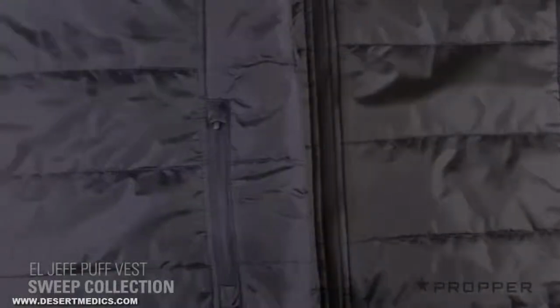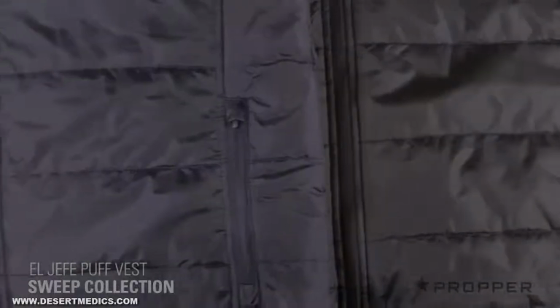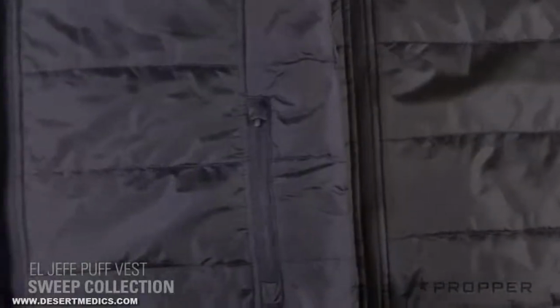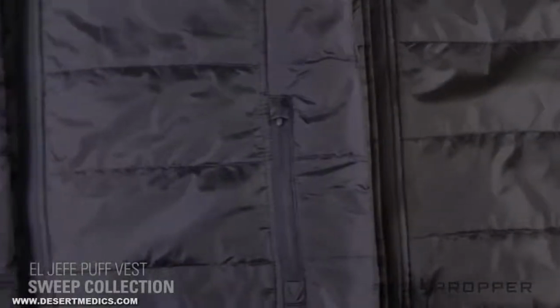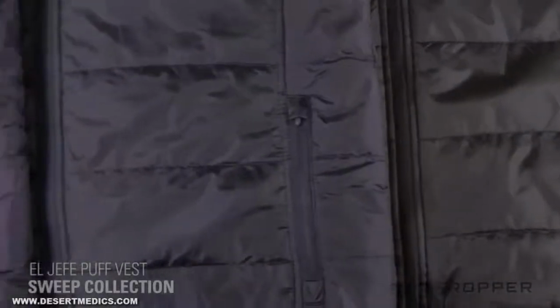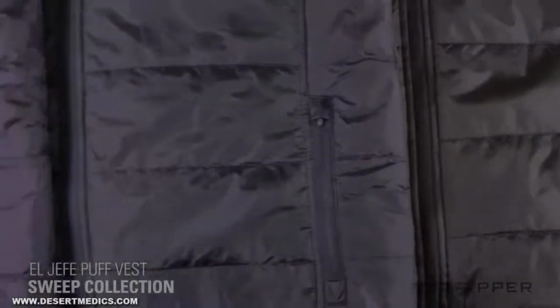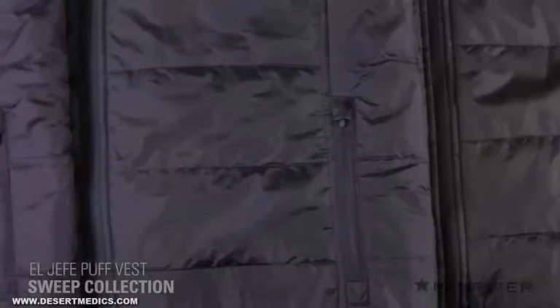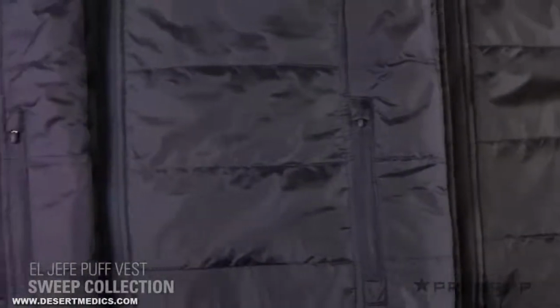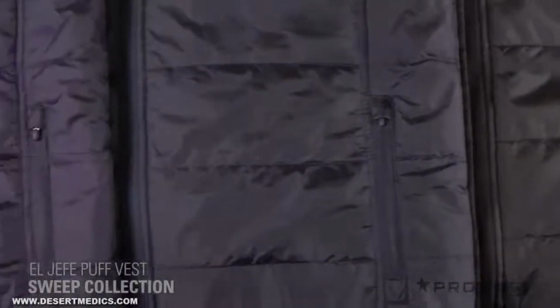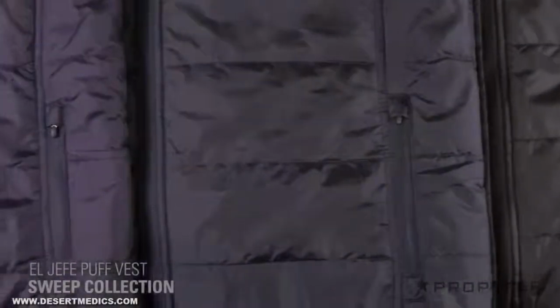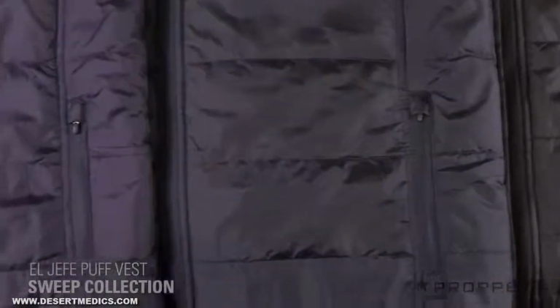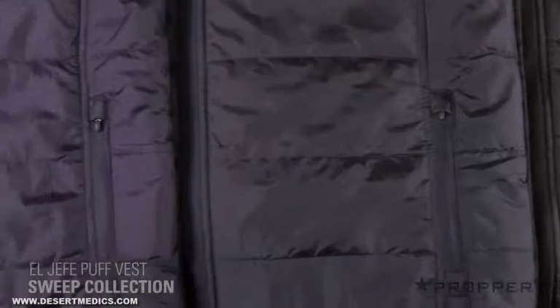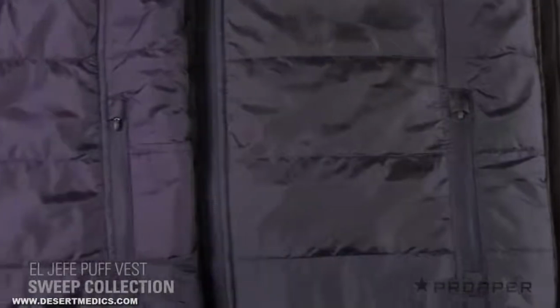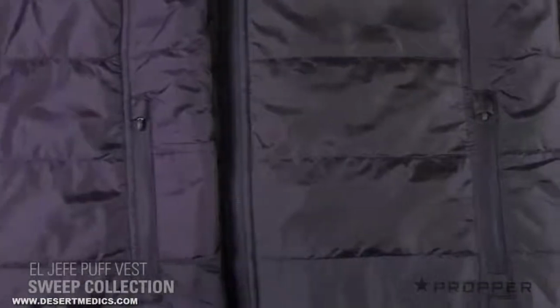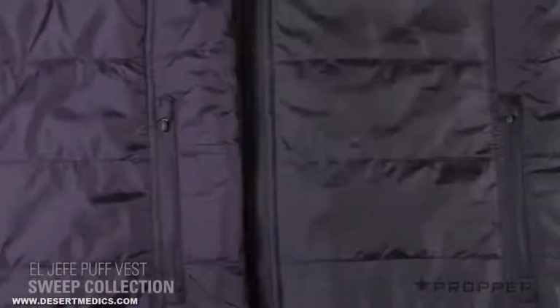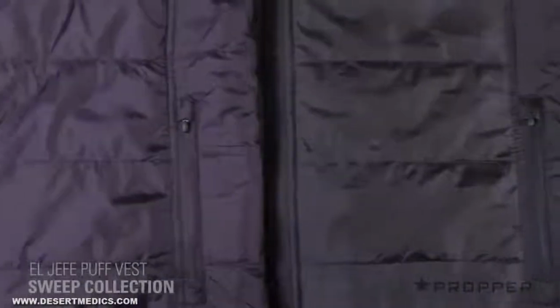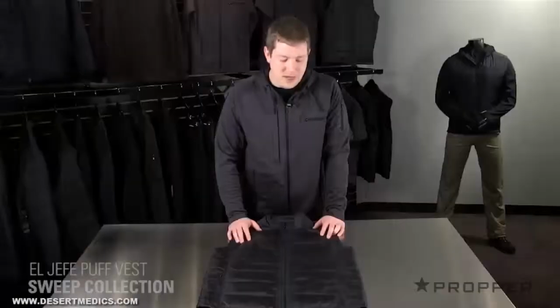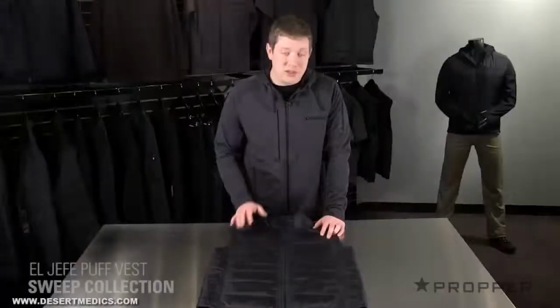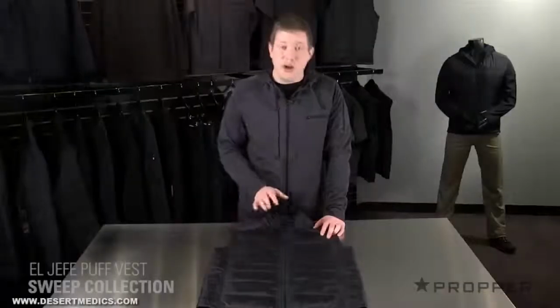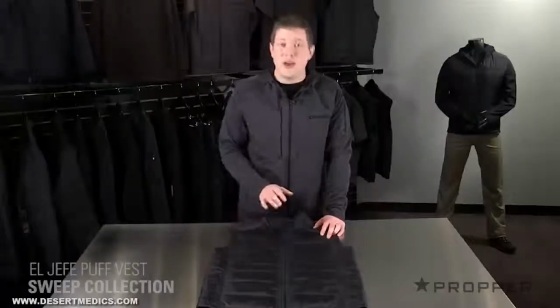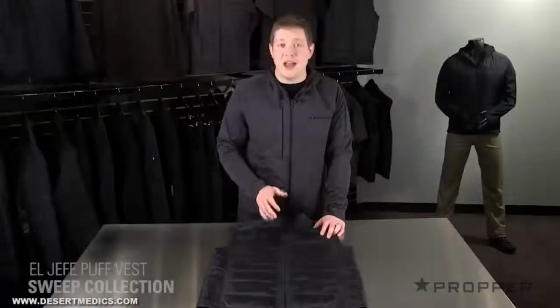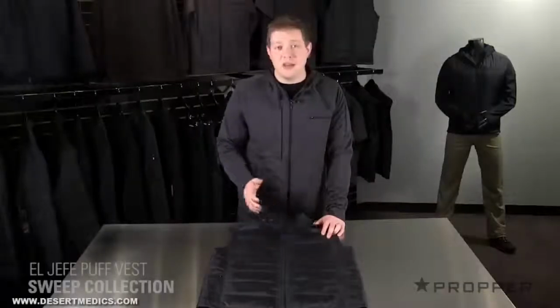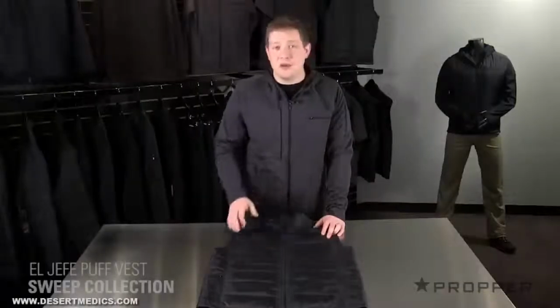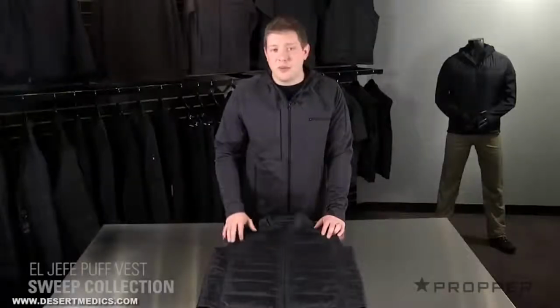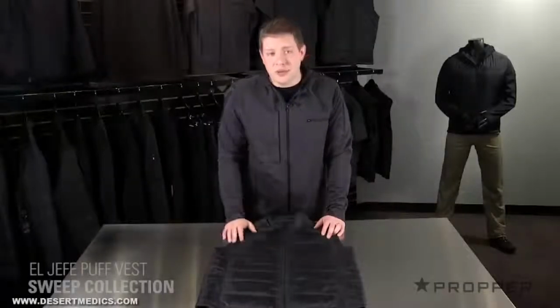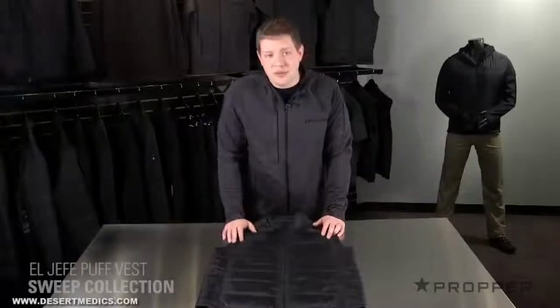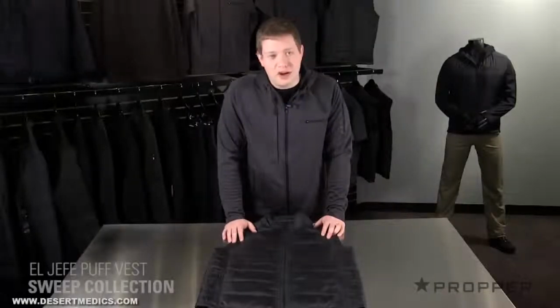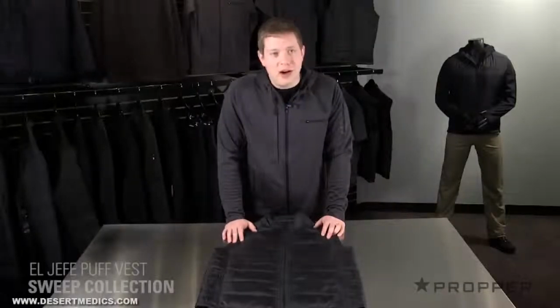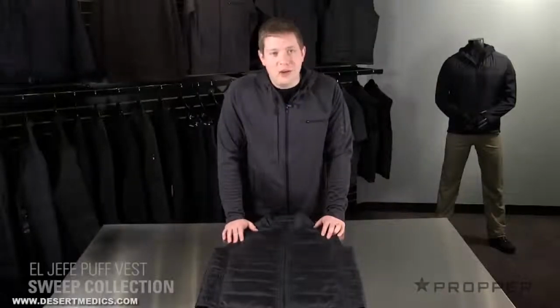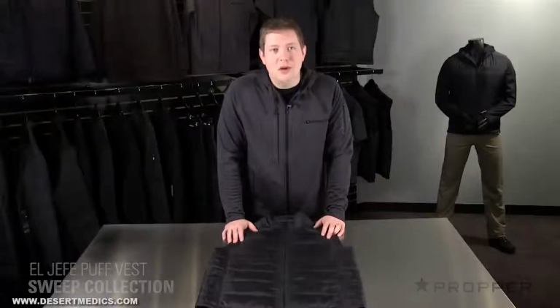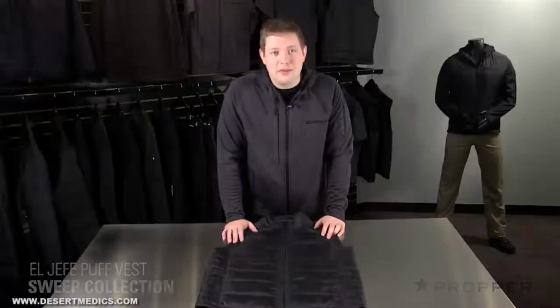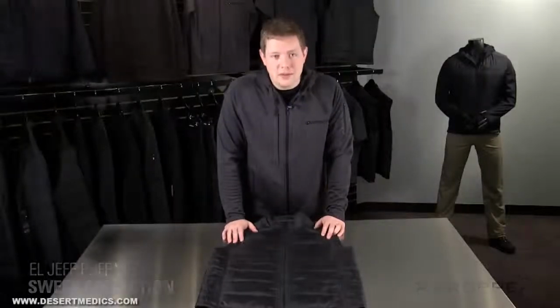We offer it in black, charcoal, and LAPD navy. It's a great way to add a little bit of warmth when you're on or off duty.